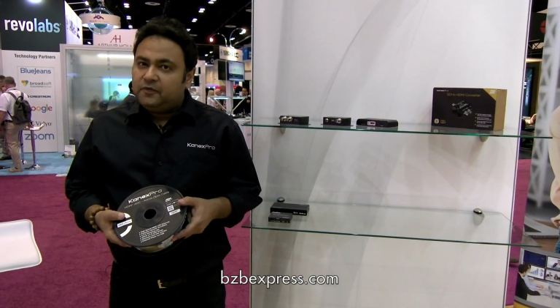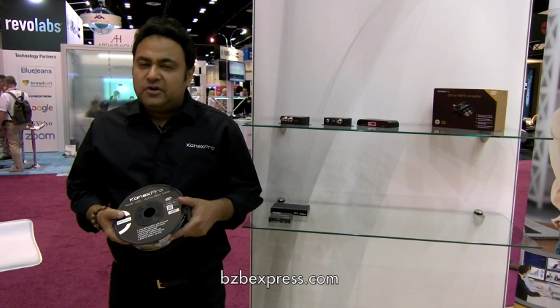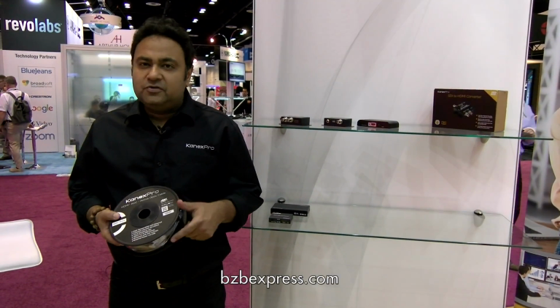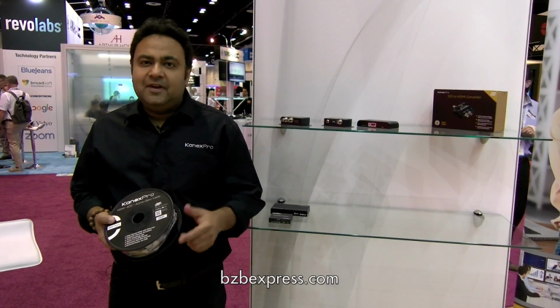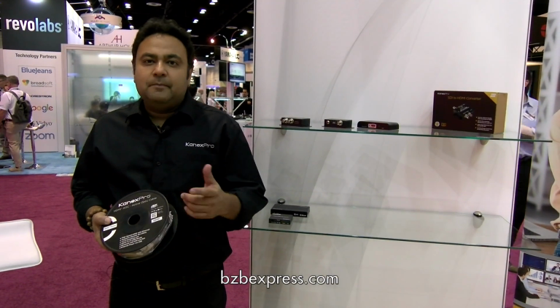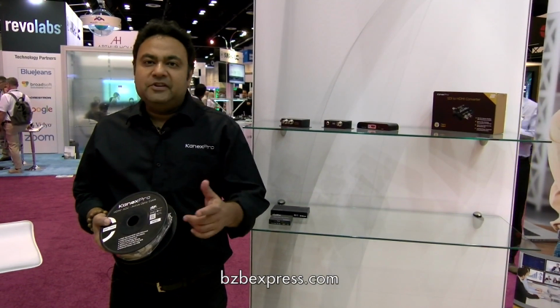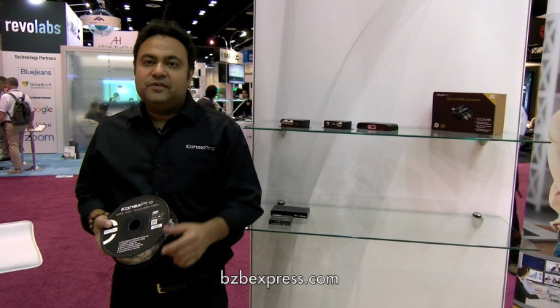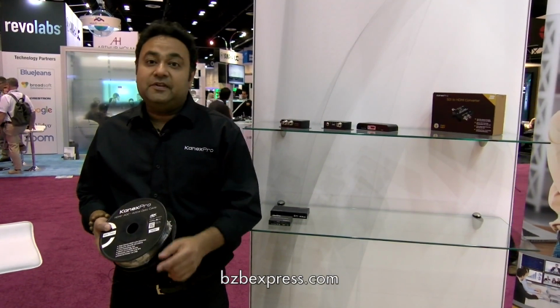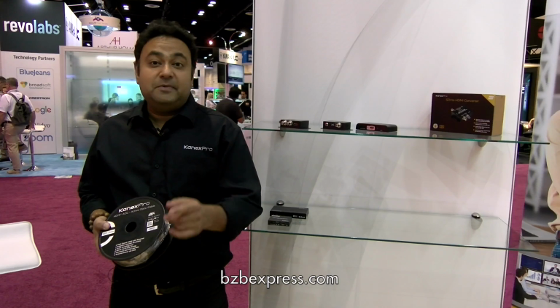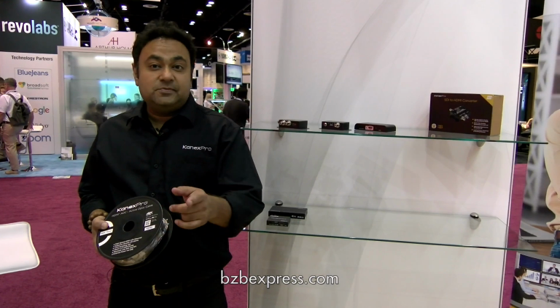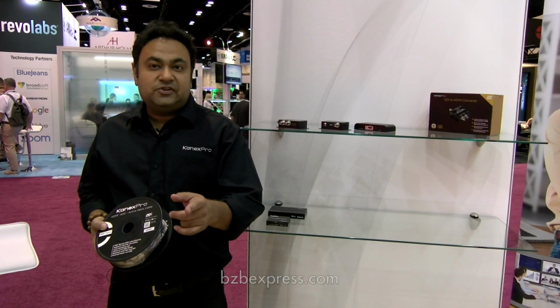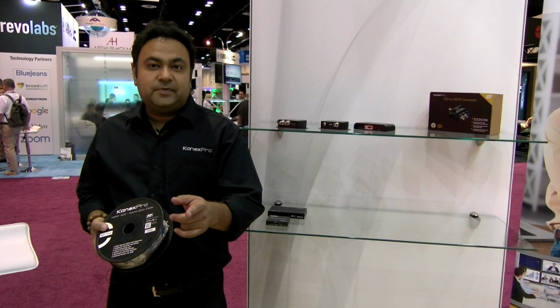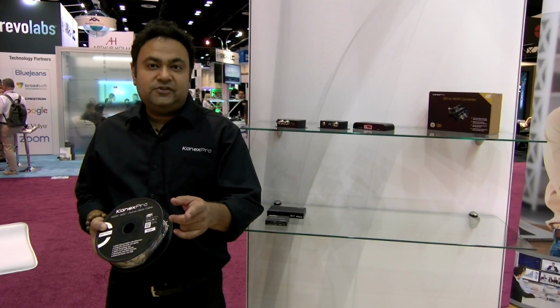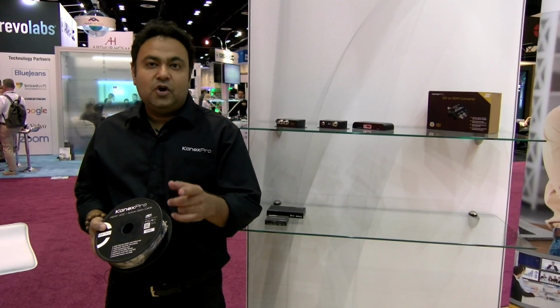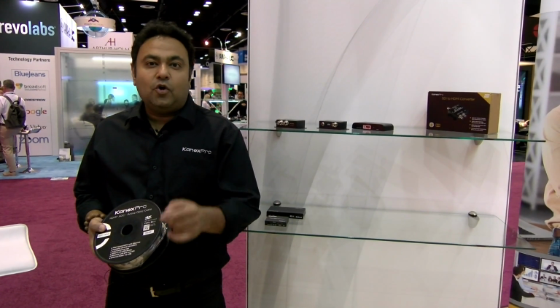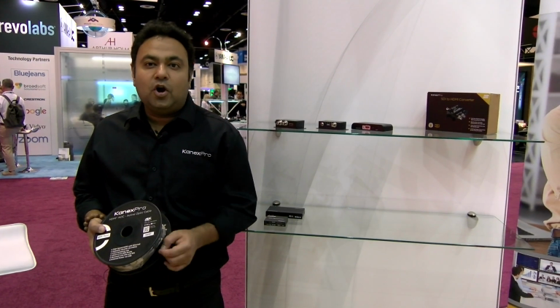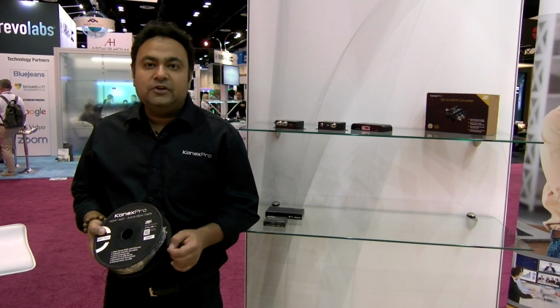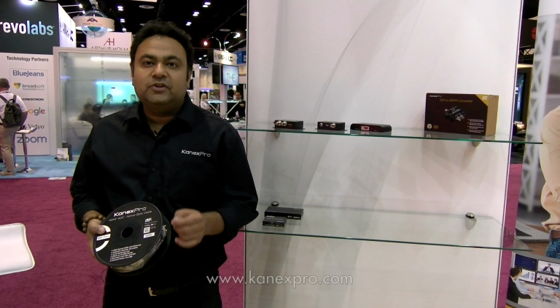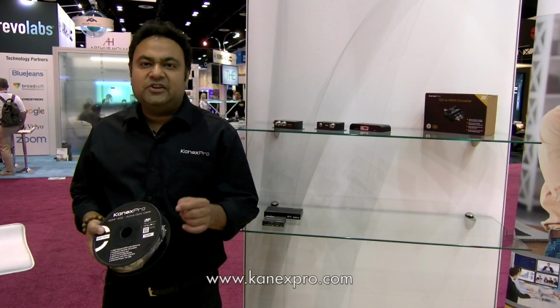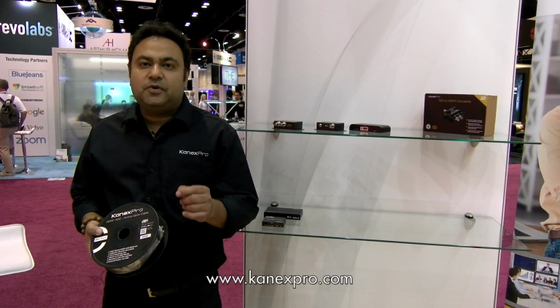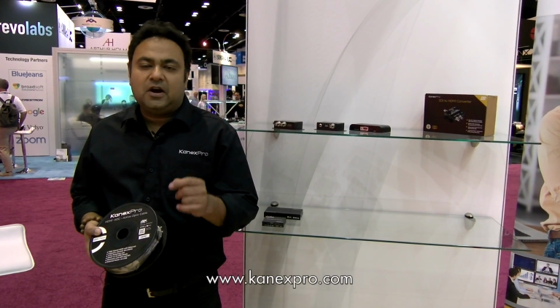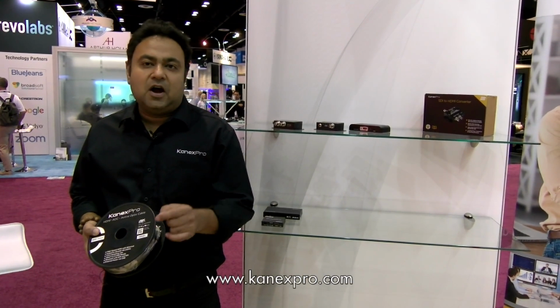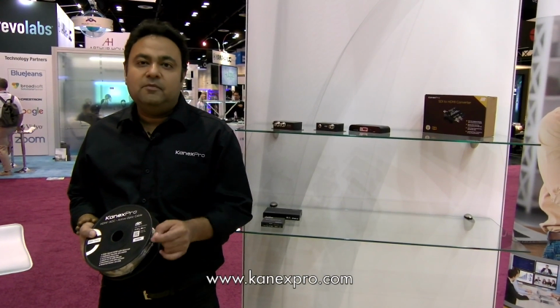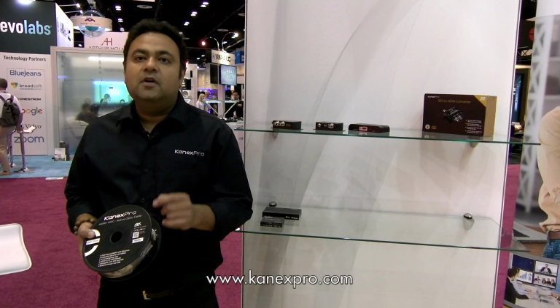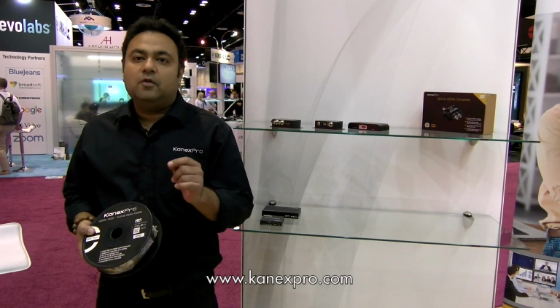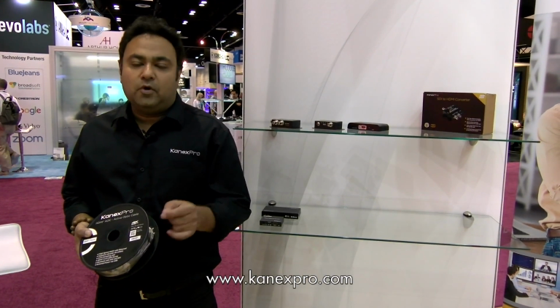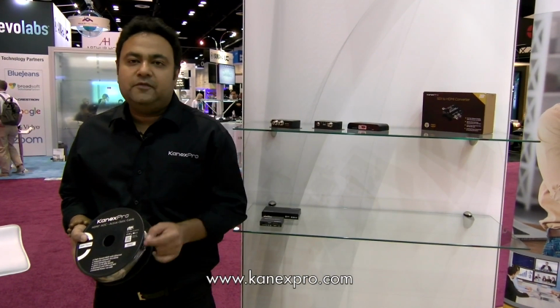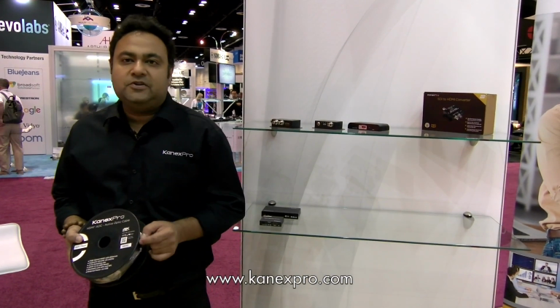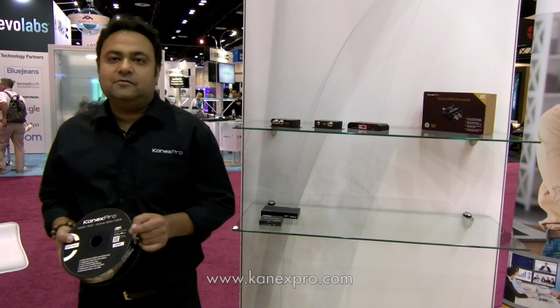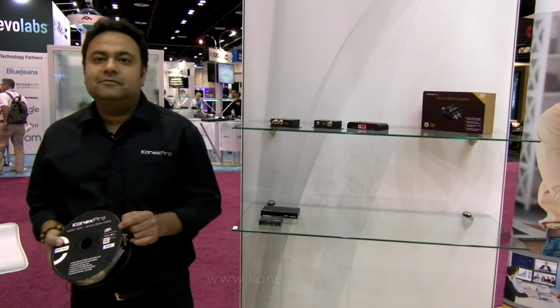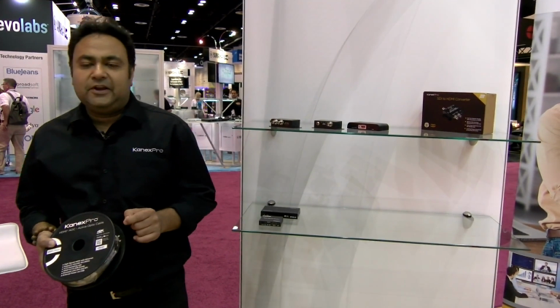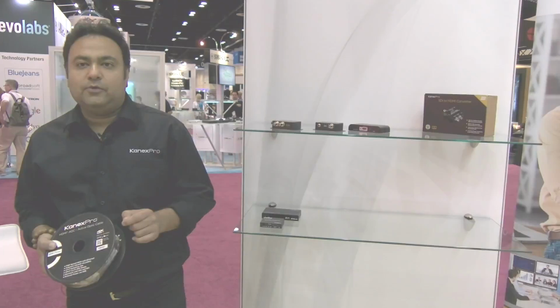For more information, please visit BZB Express or log in to connexpro.com. Thank you.